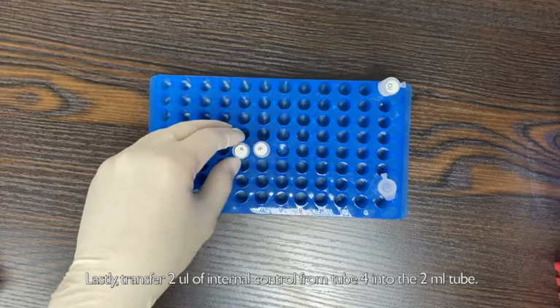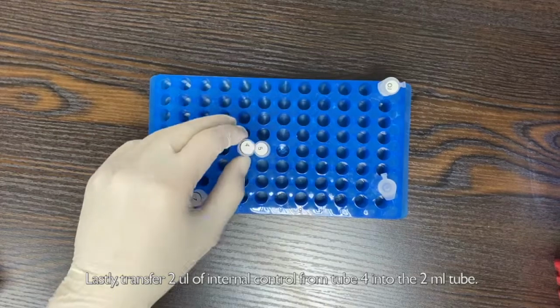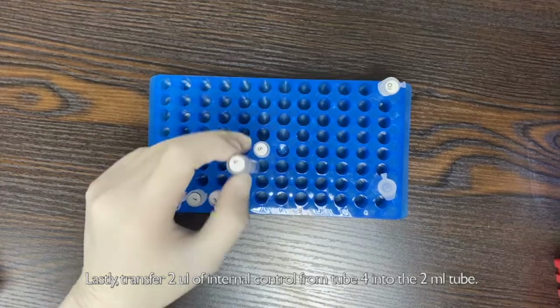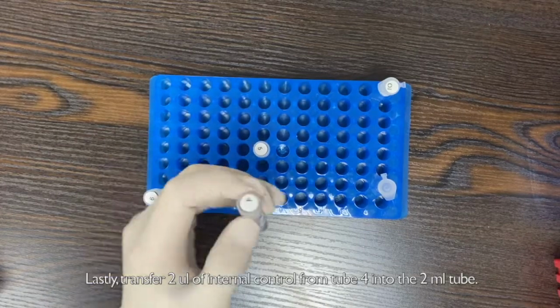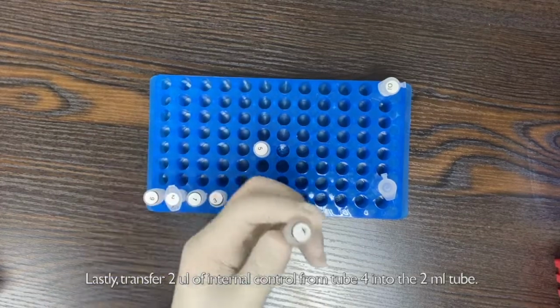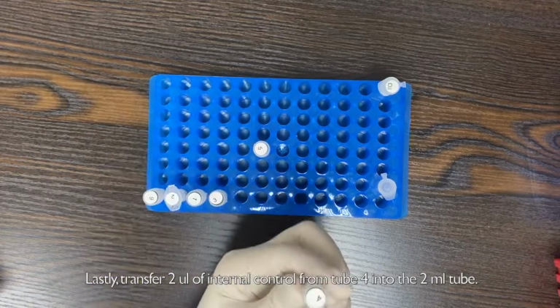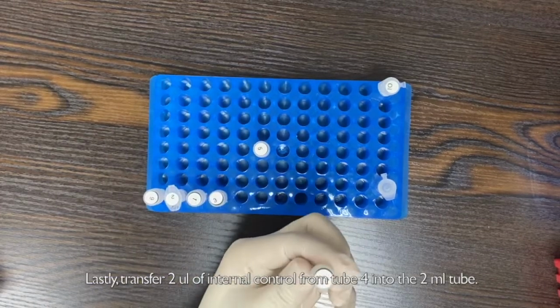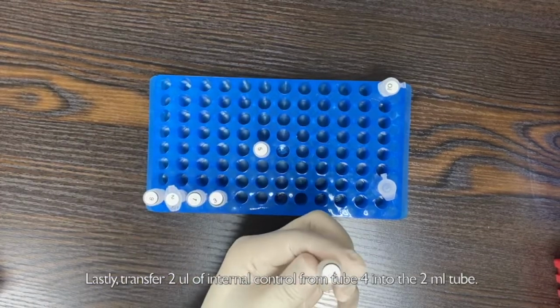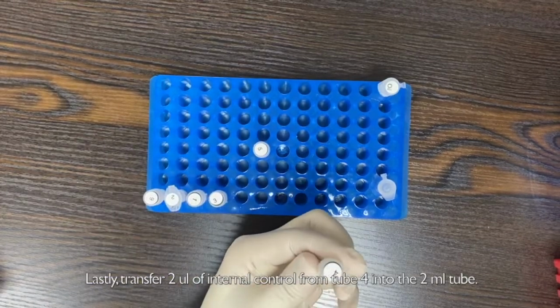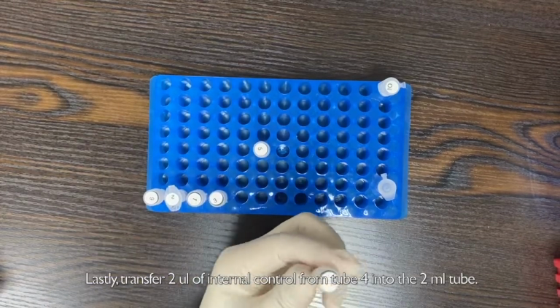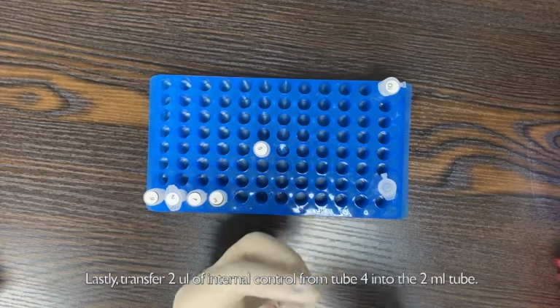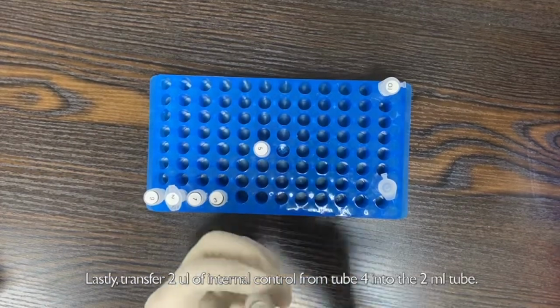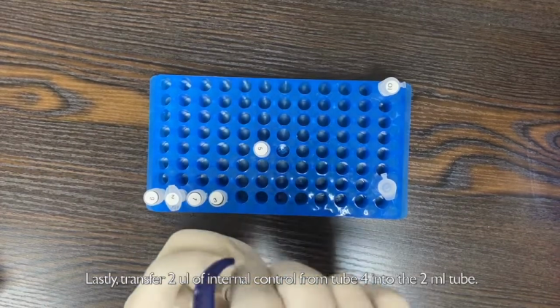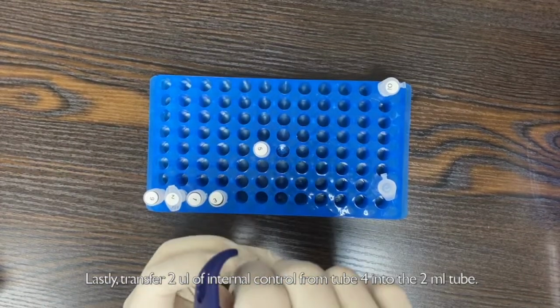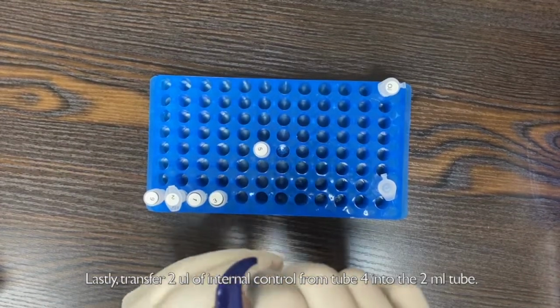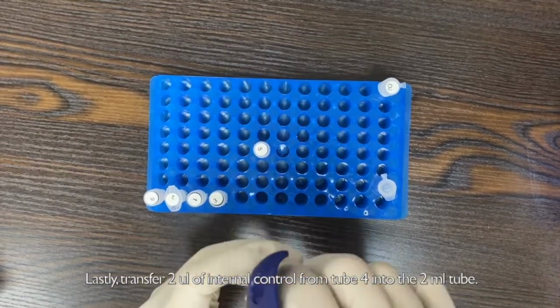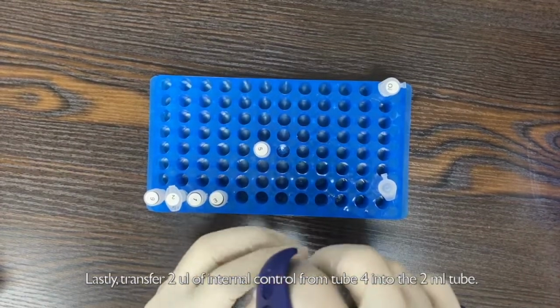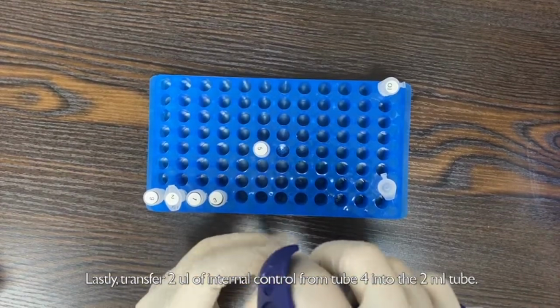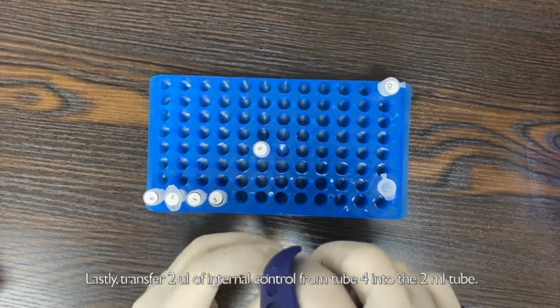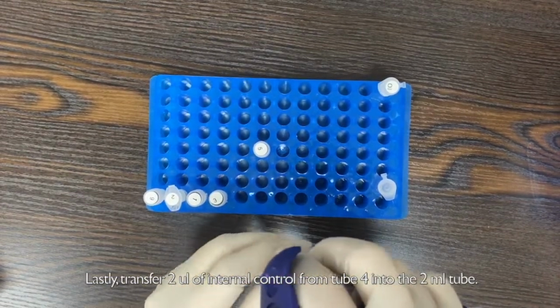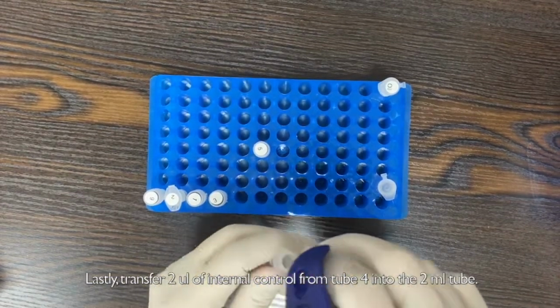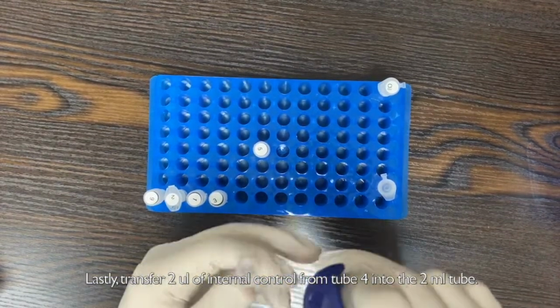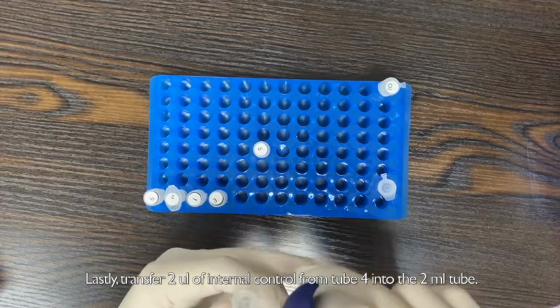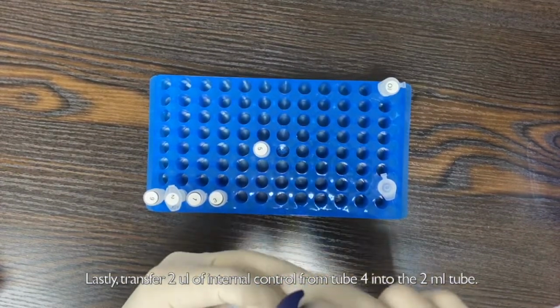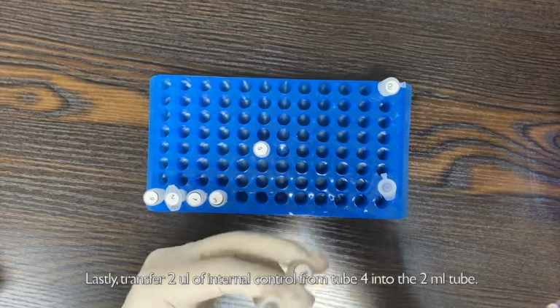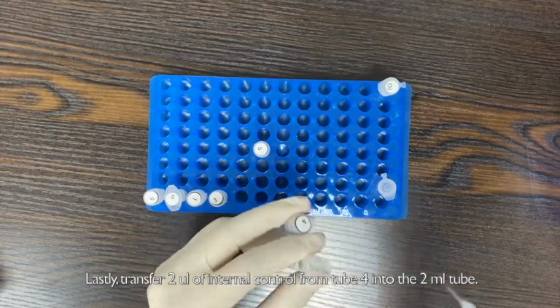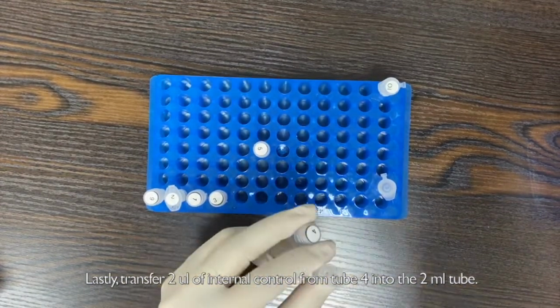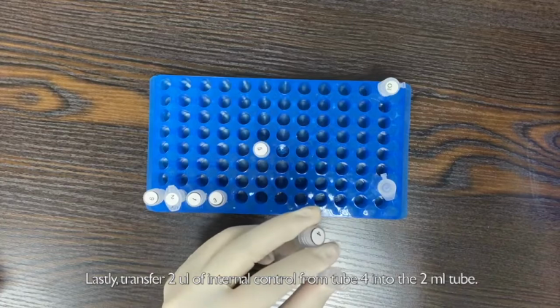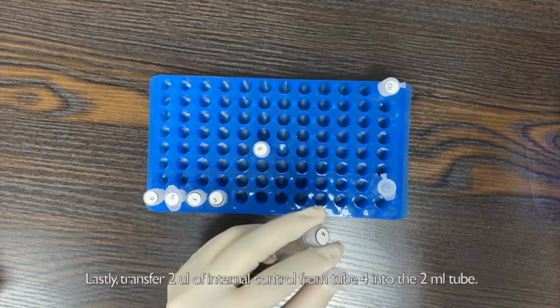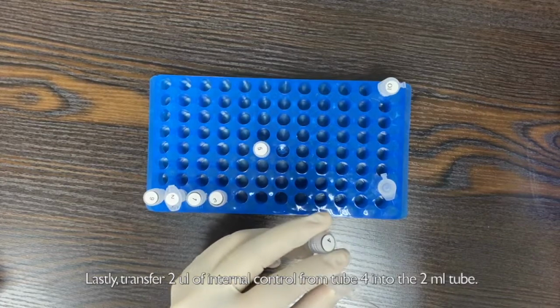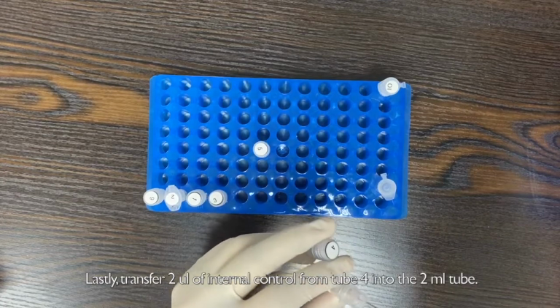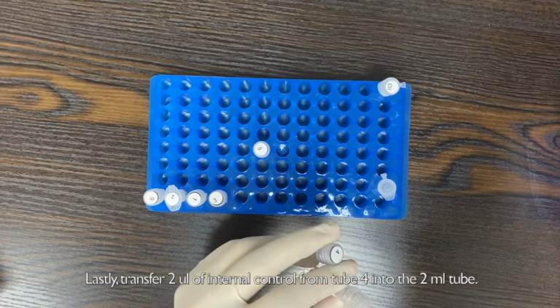Lastly, transfer 2 µl of internal control from tube 4 into the 2ml tube.